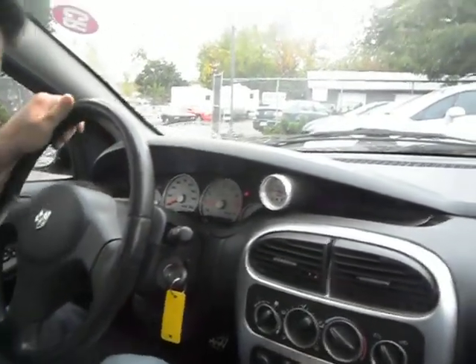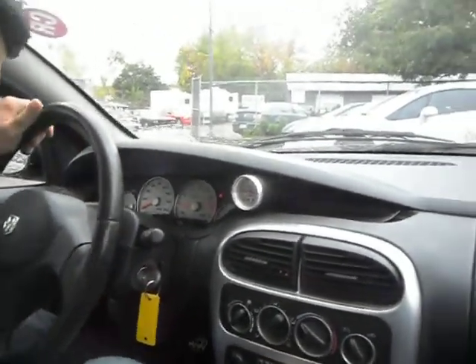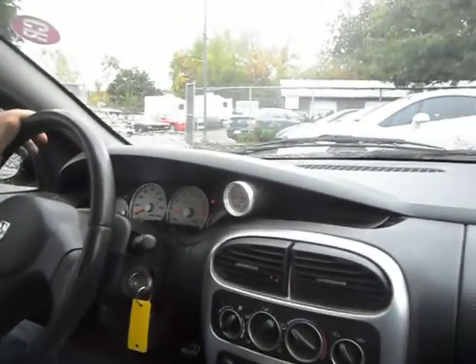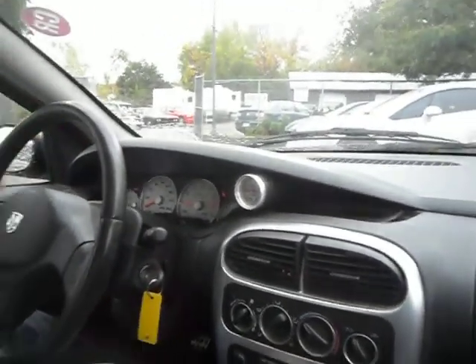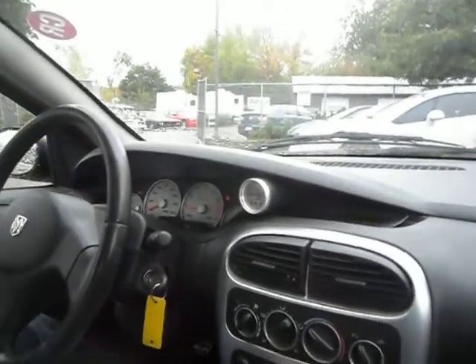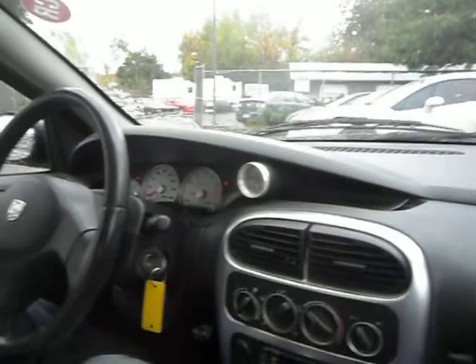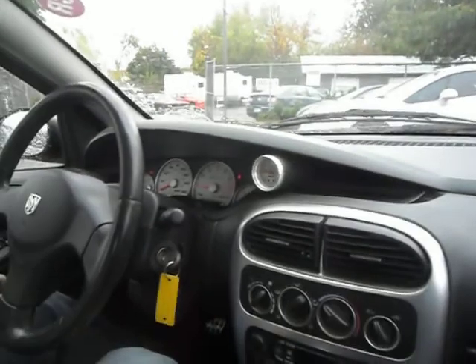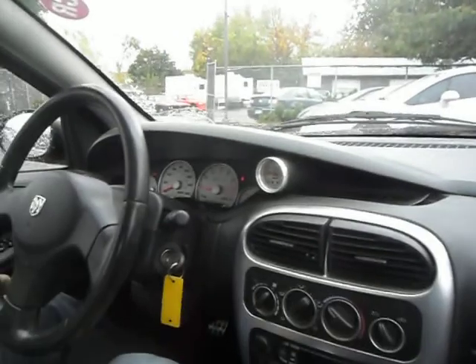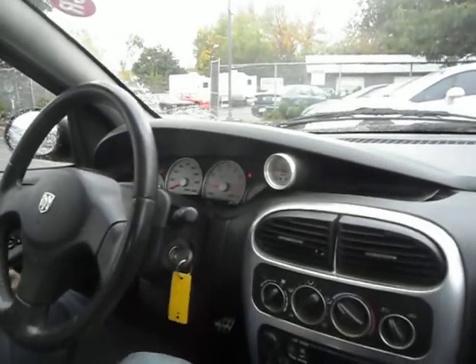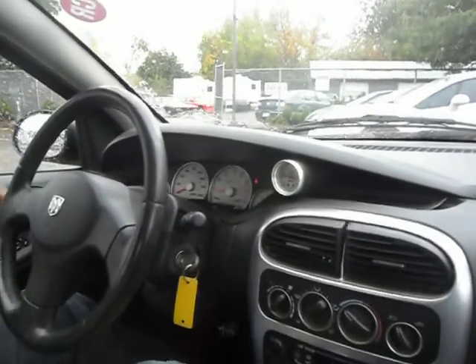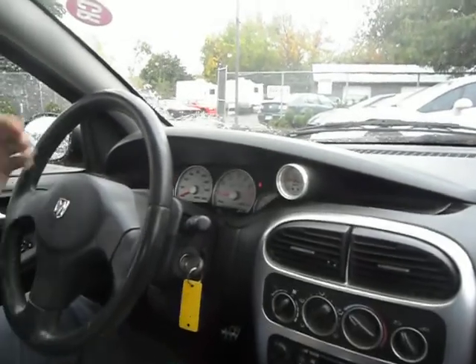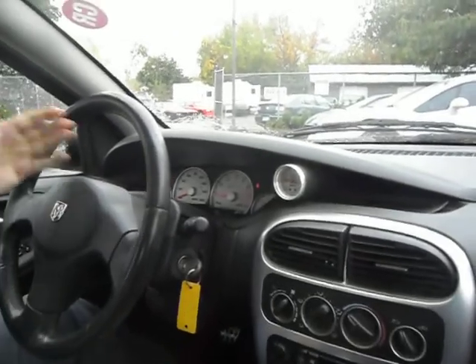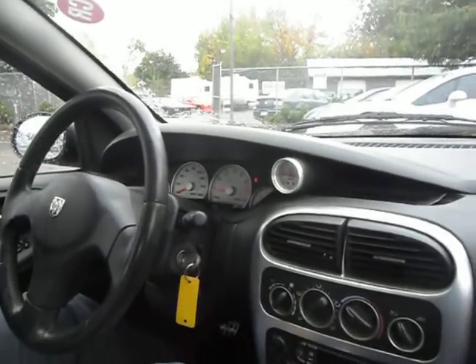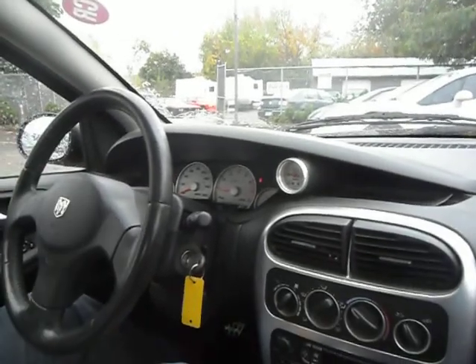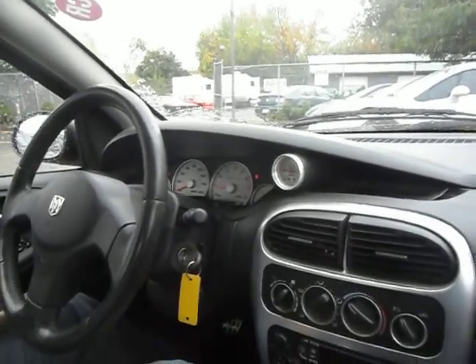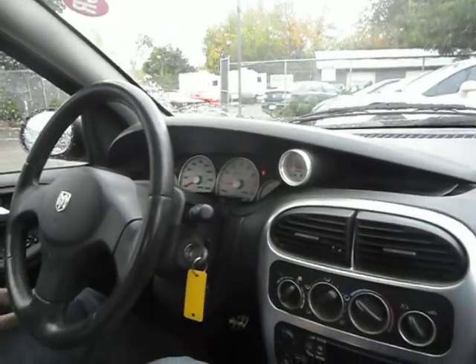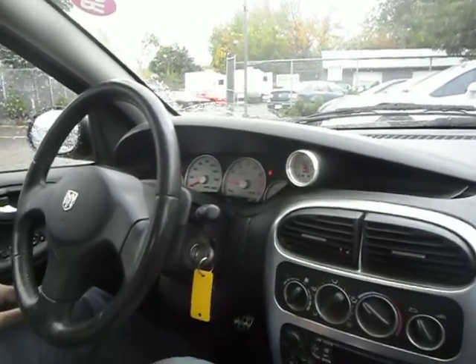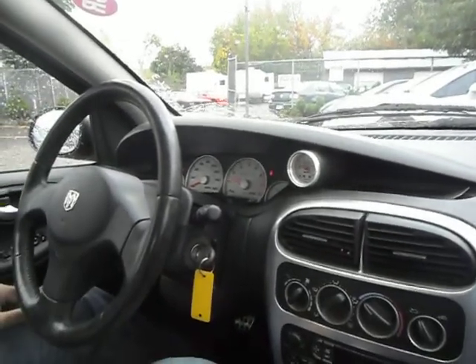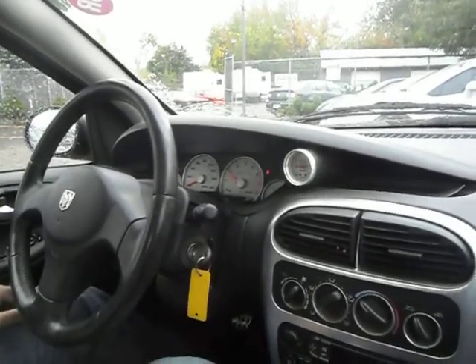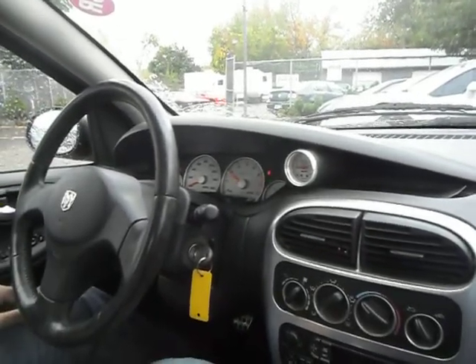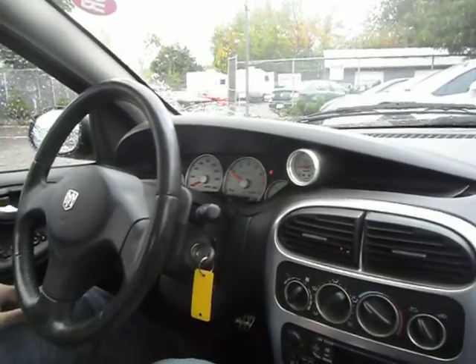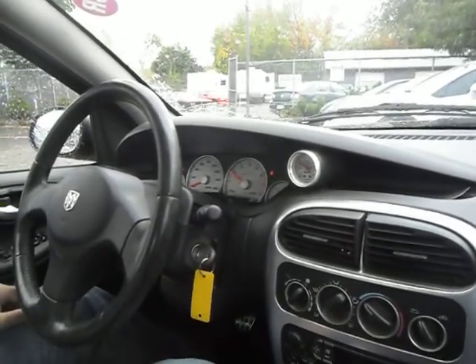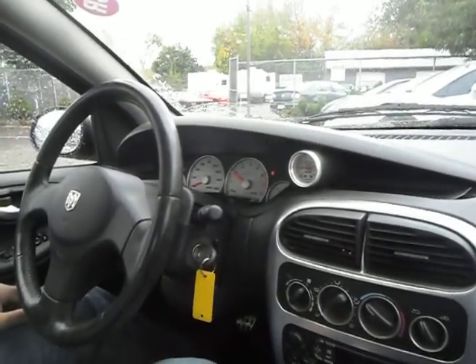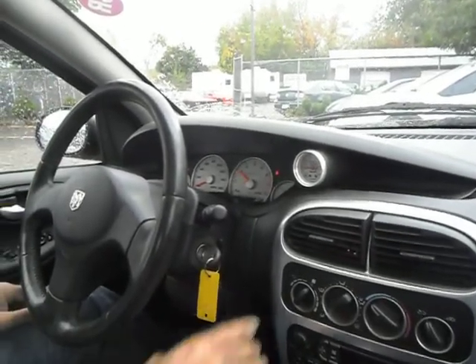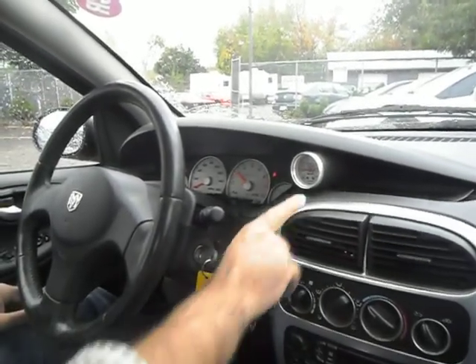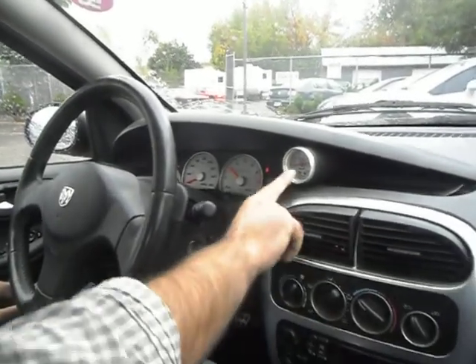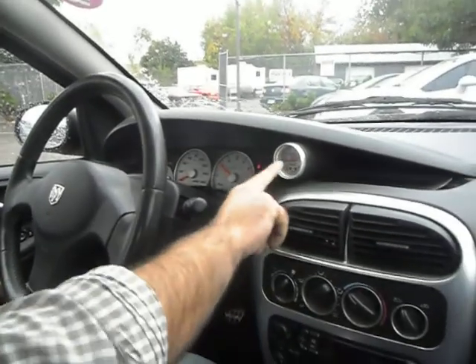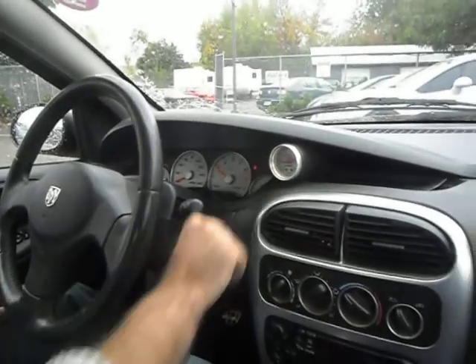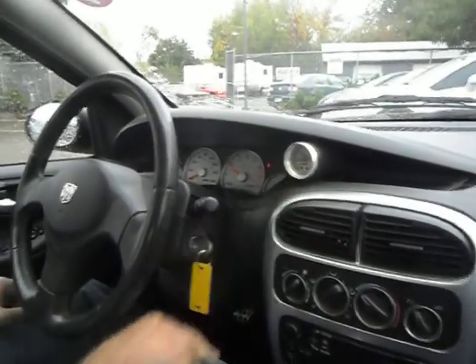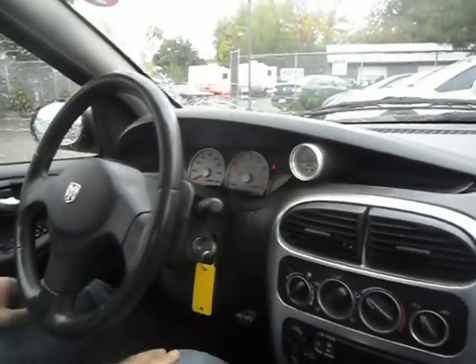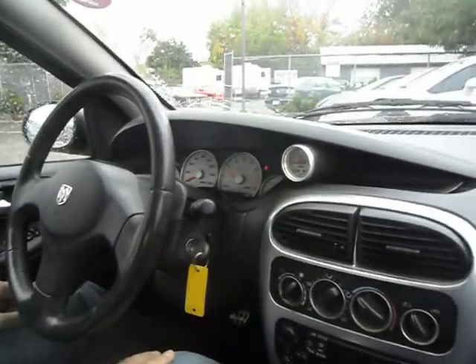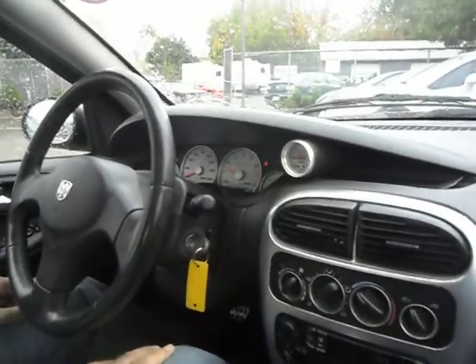Vehicle has 108,000 miles. It idles right where it's supposed to — no misfire, no hesitation. It's got a turbo boost gauge.